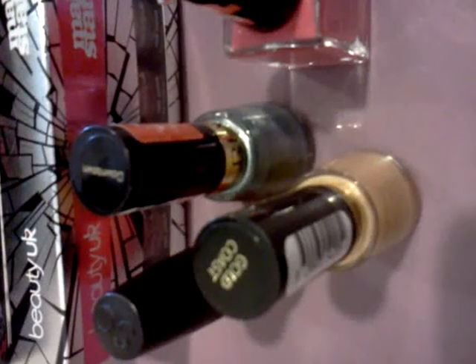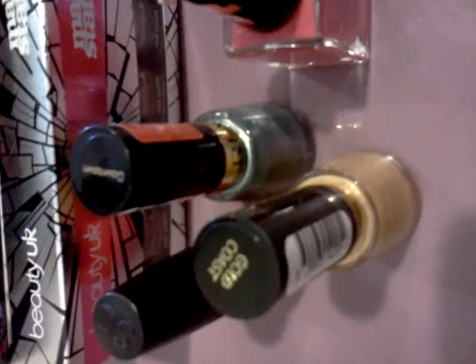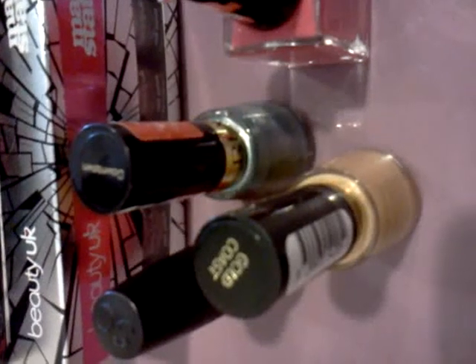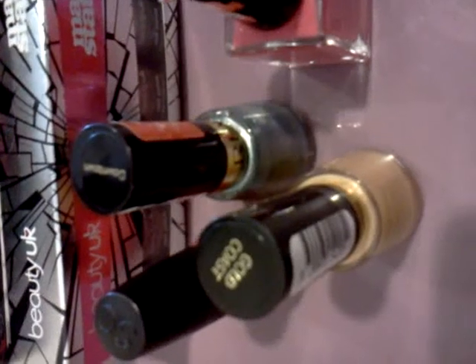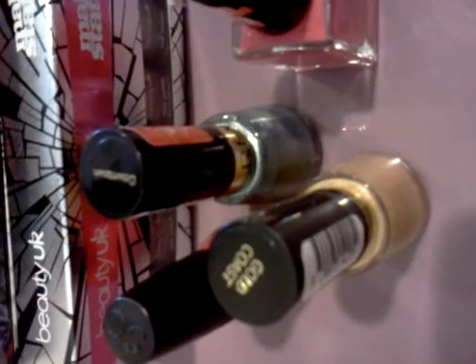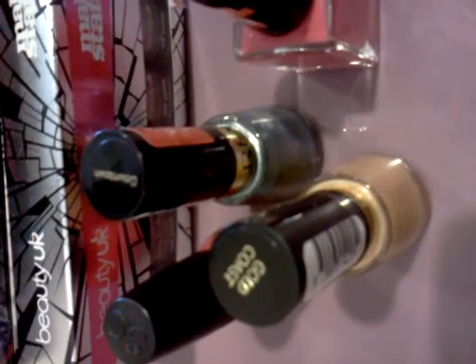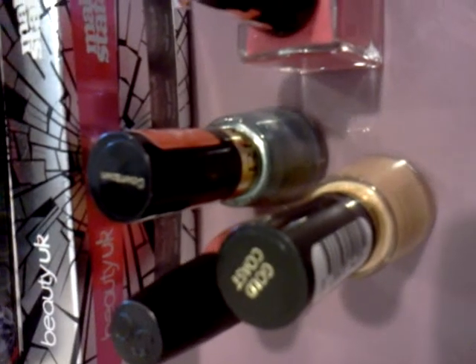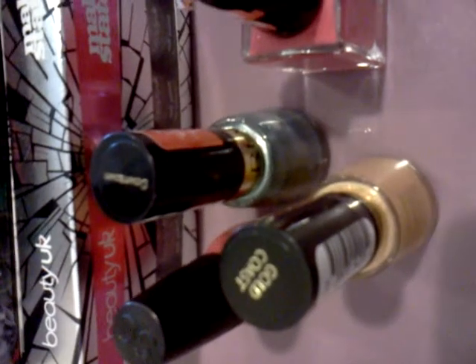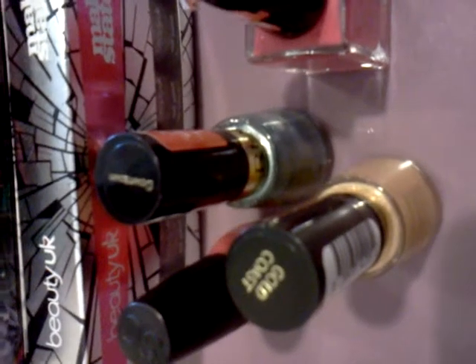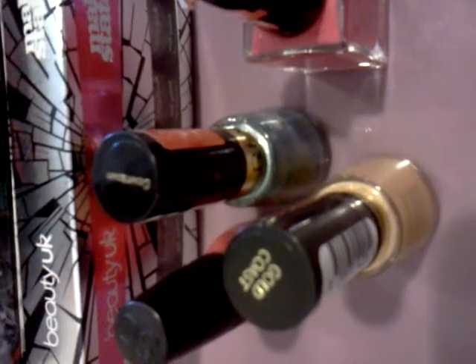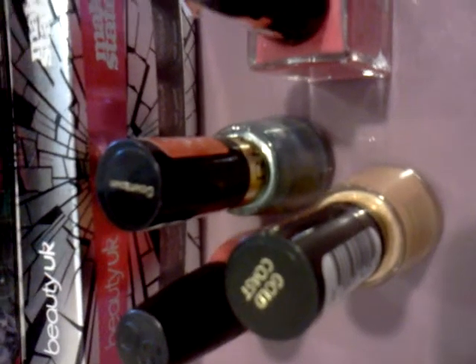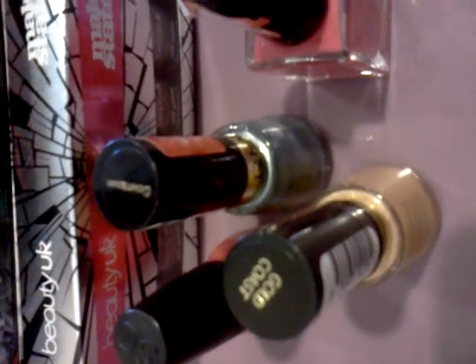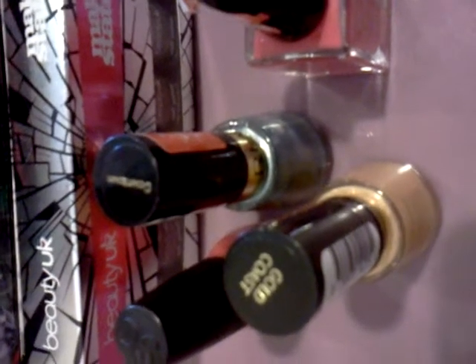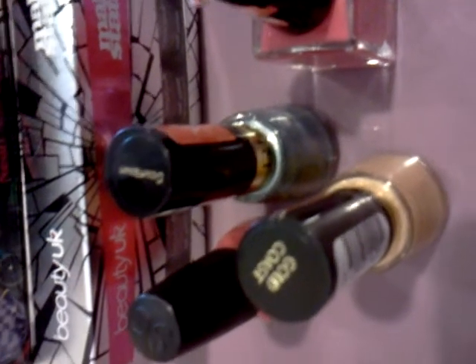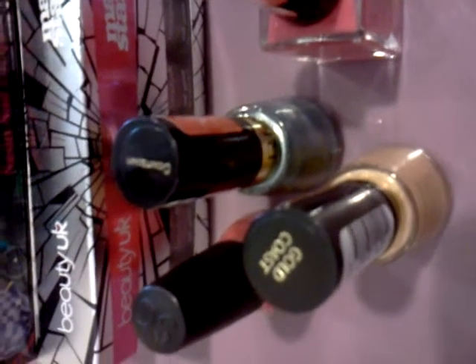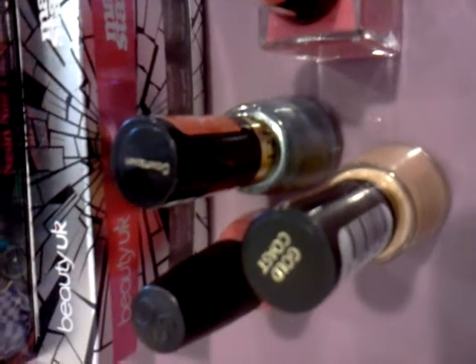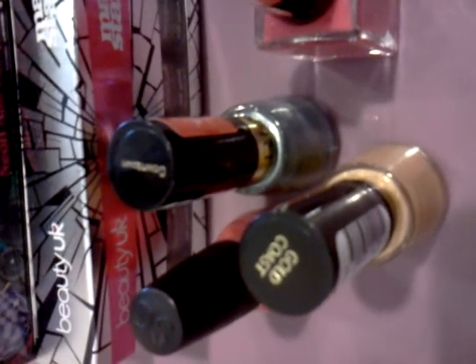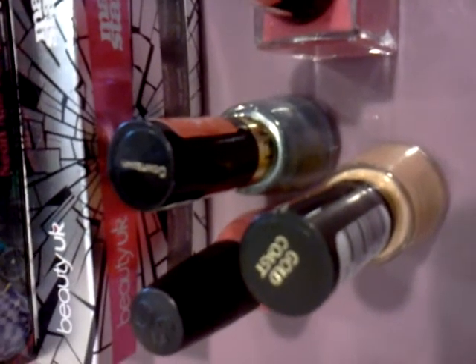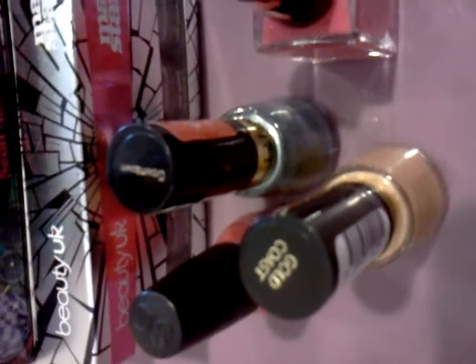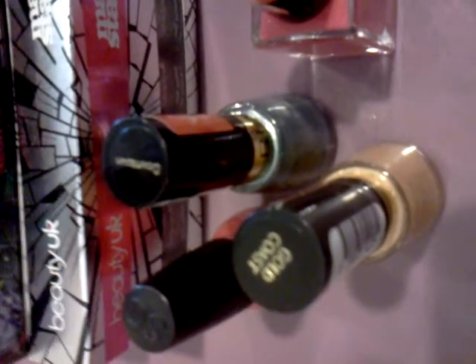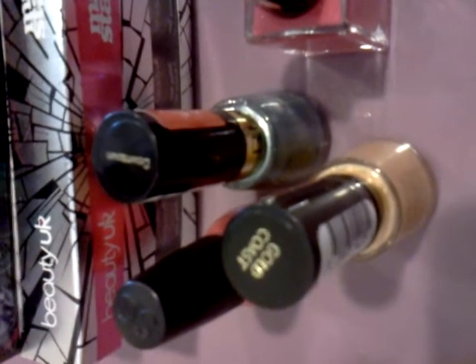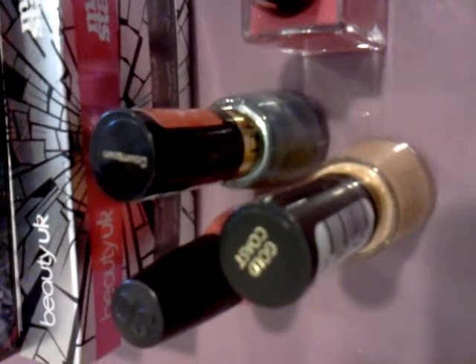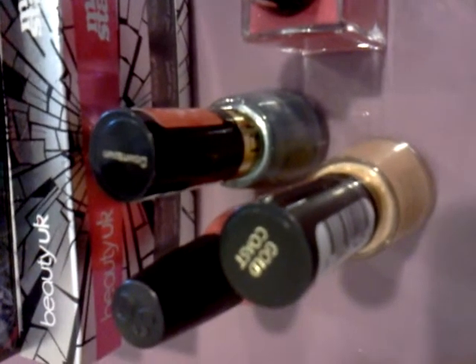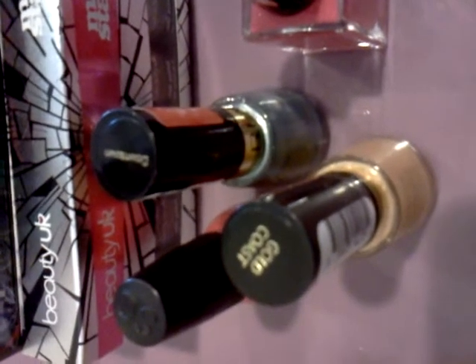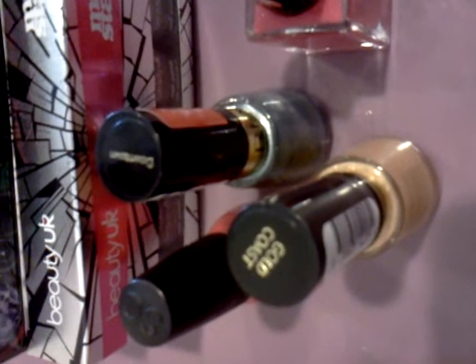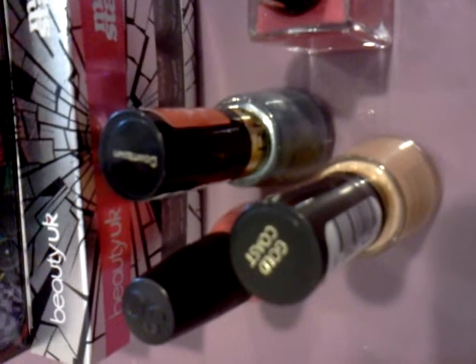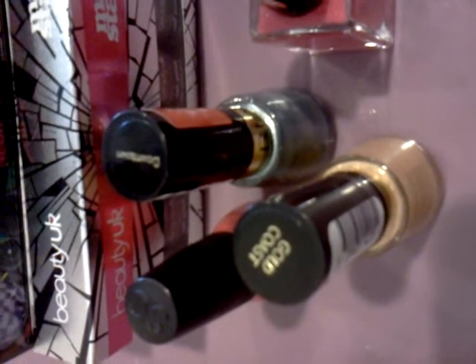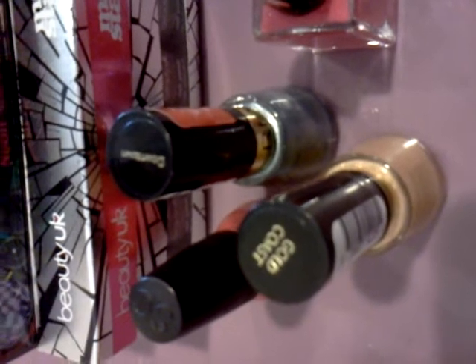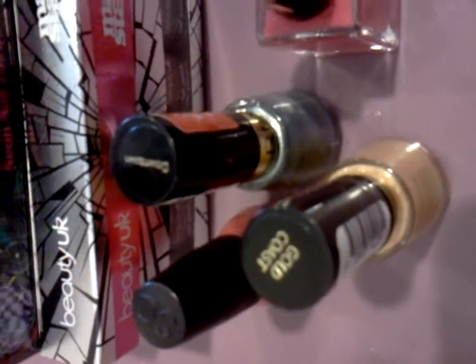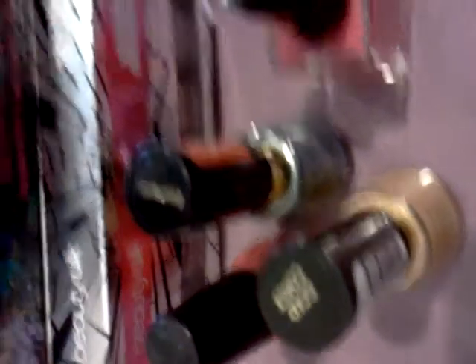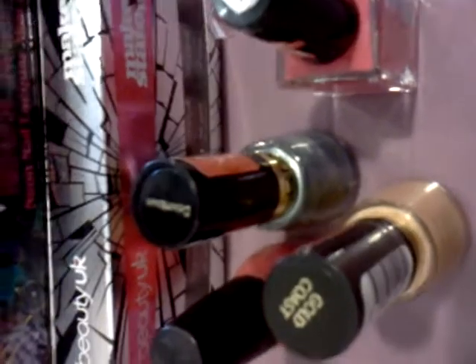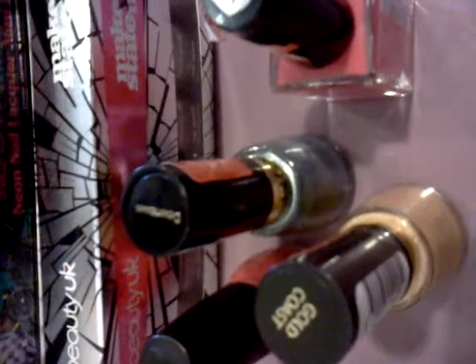Hi everyone! Here are some polishes I got from Walgreens, Target, and Ross.